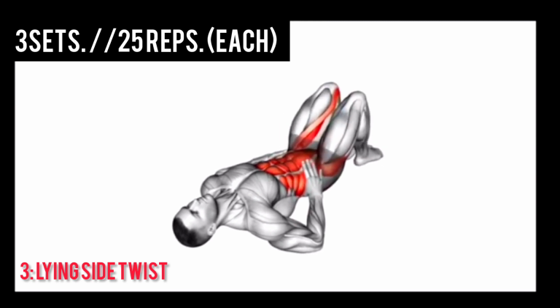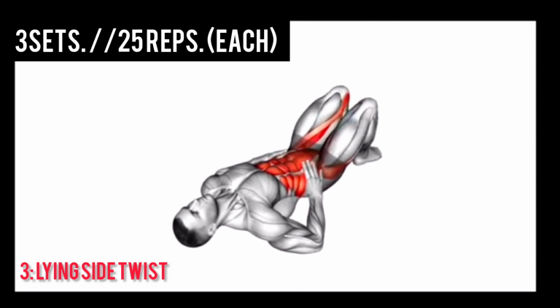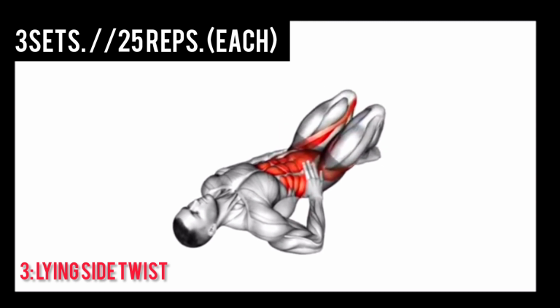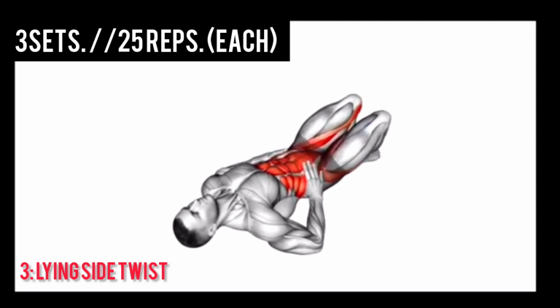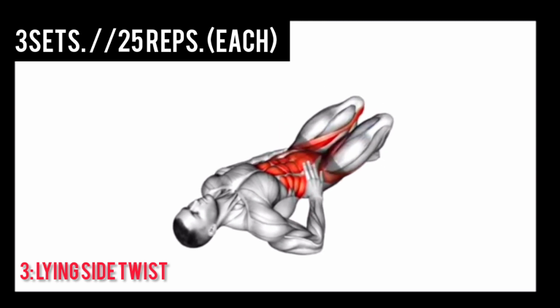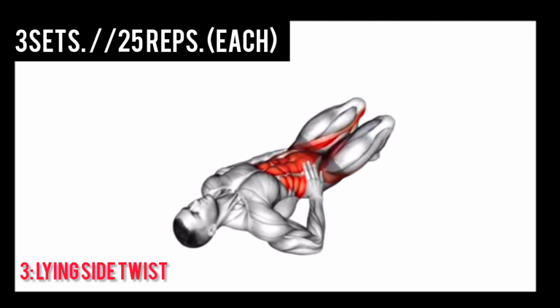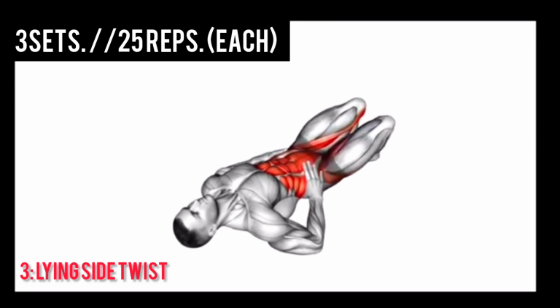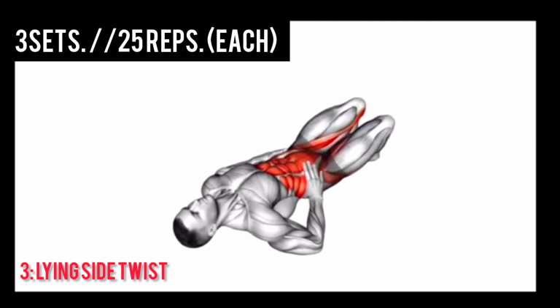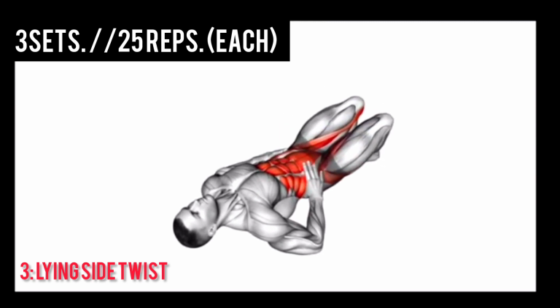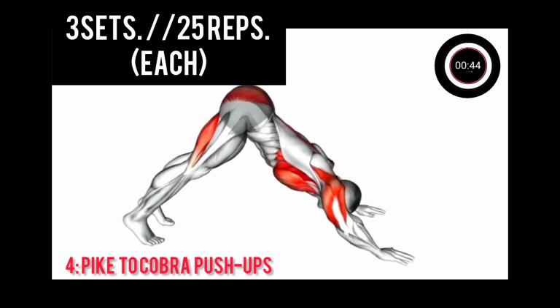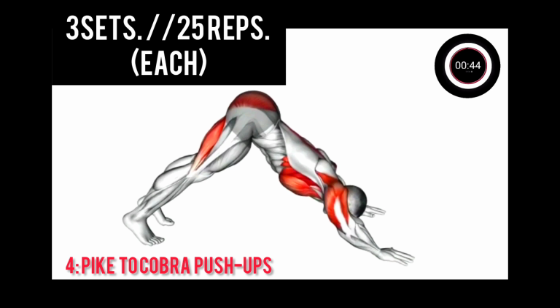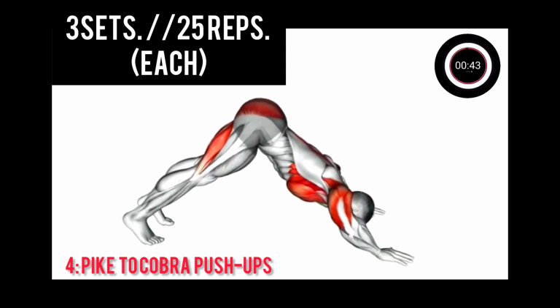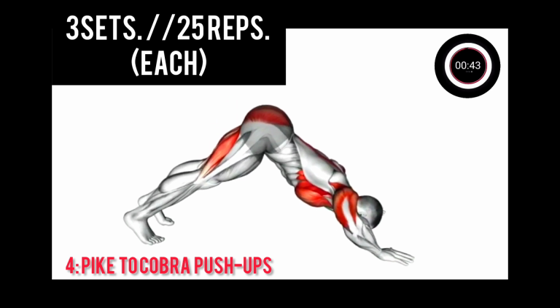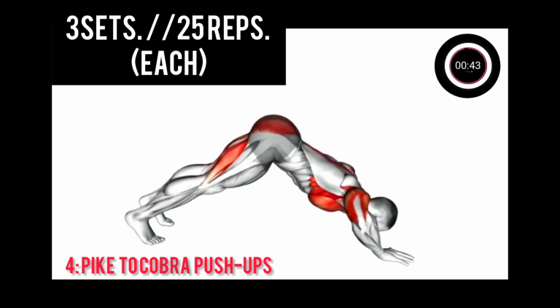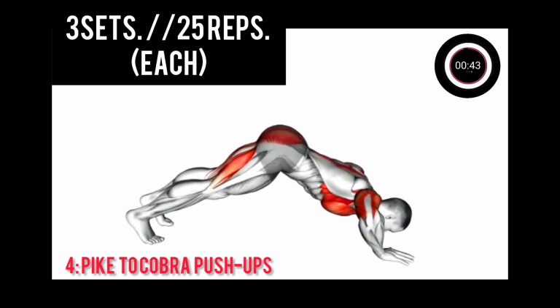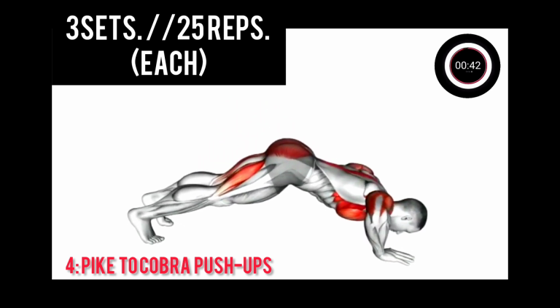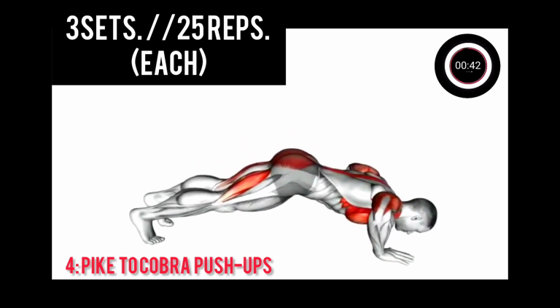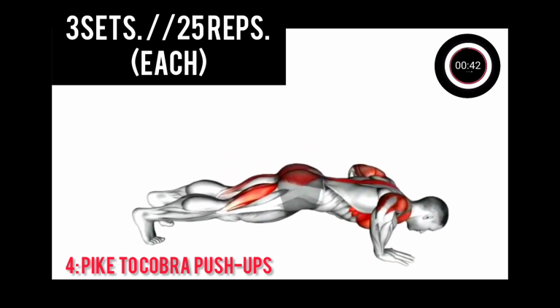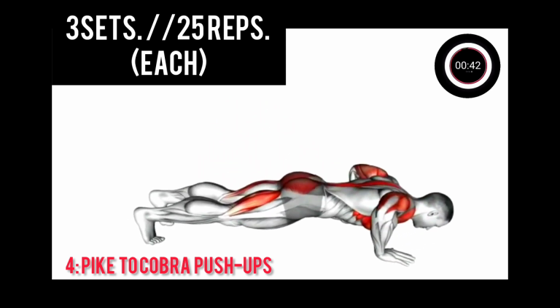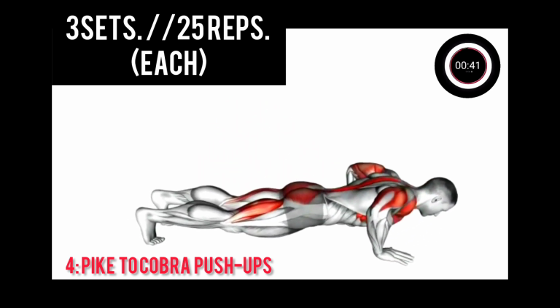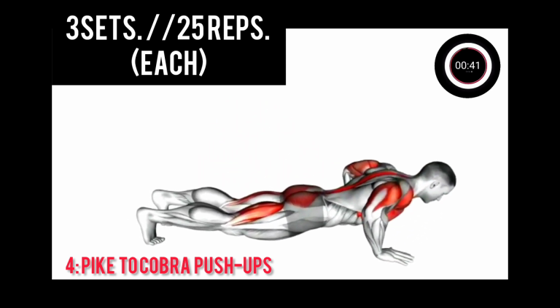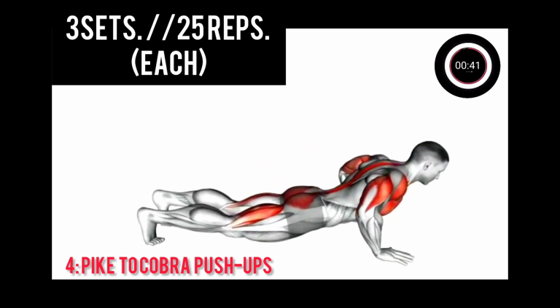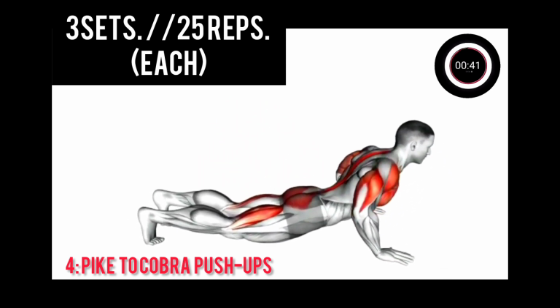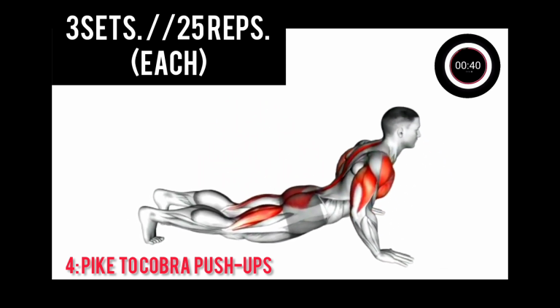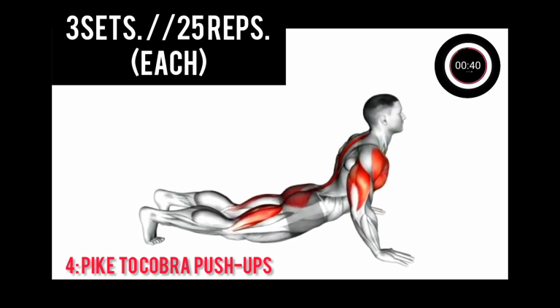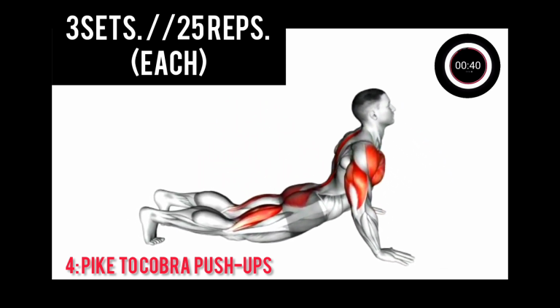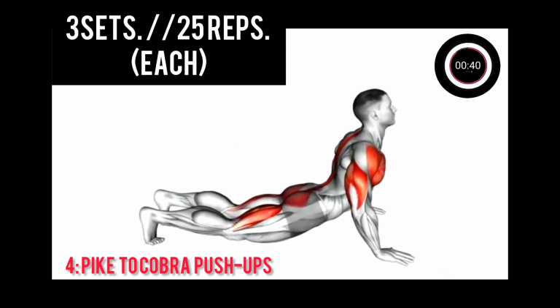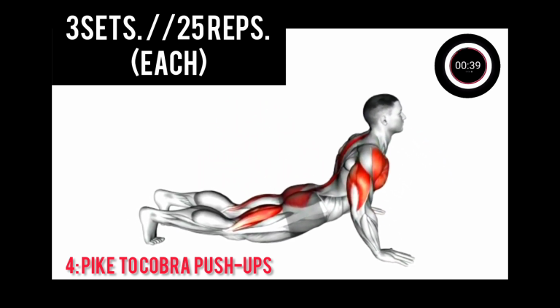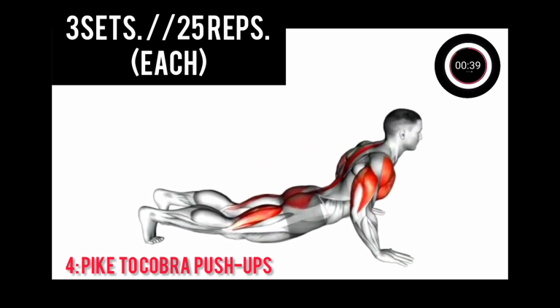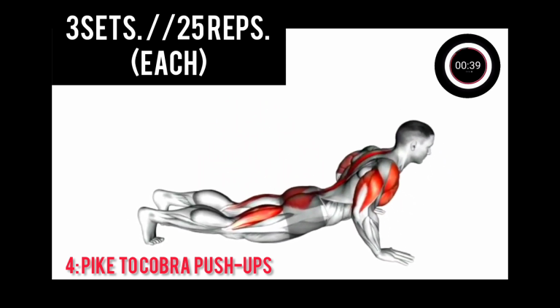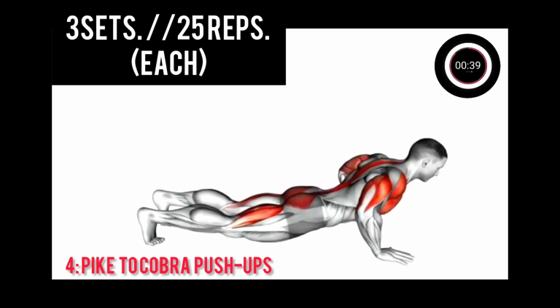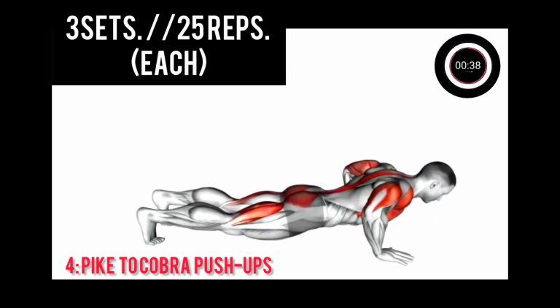In 3, 2, 1. Next: Pike Pushups, 3 sets, 5 reps each.